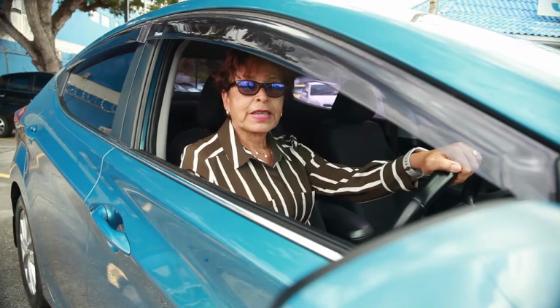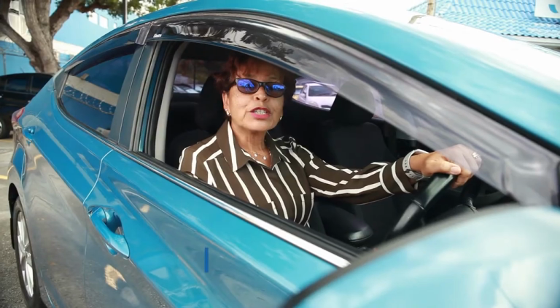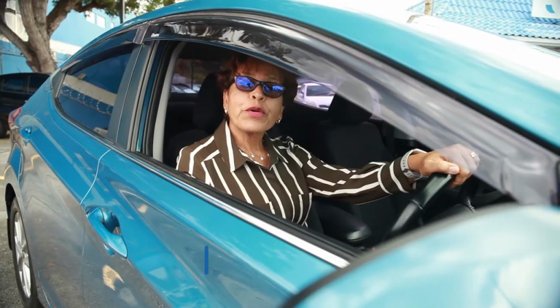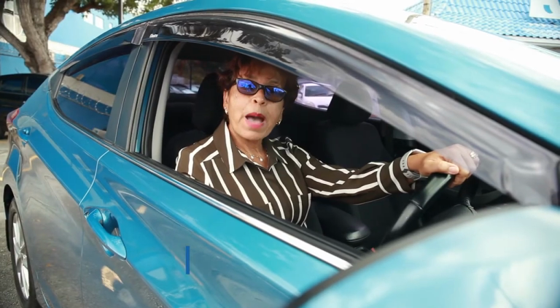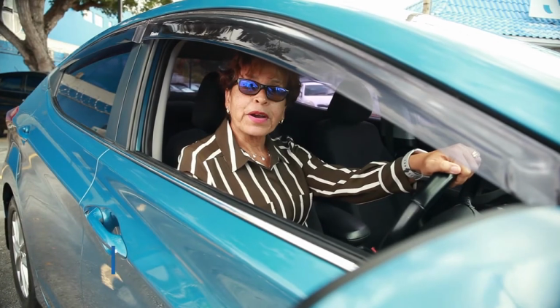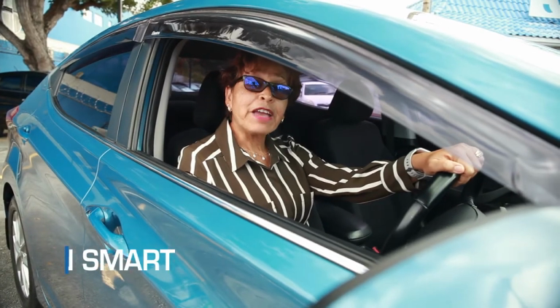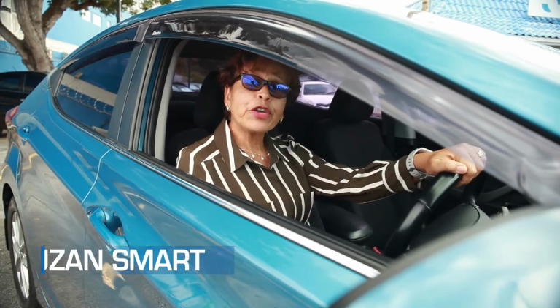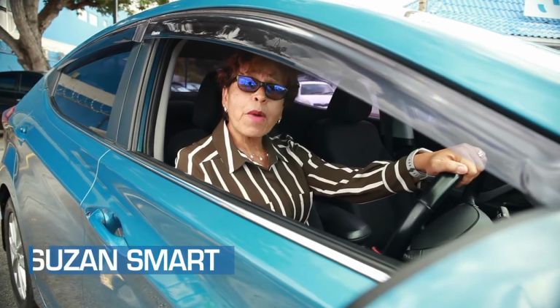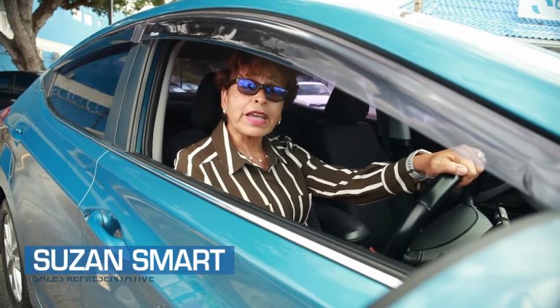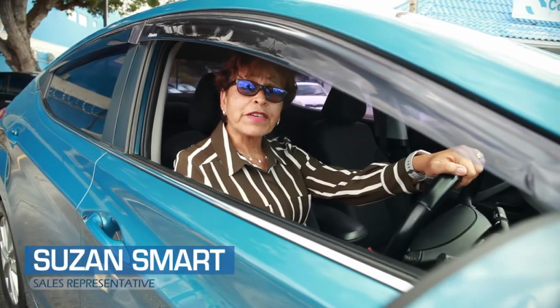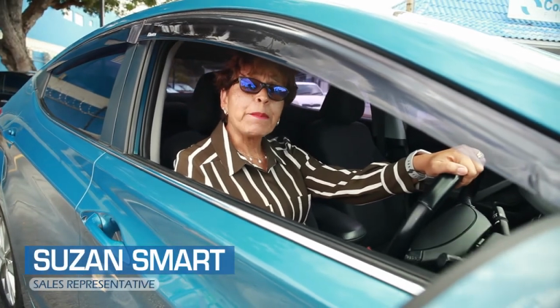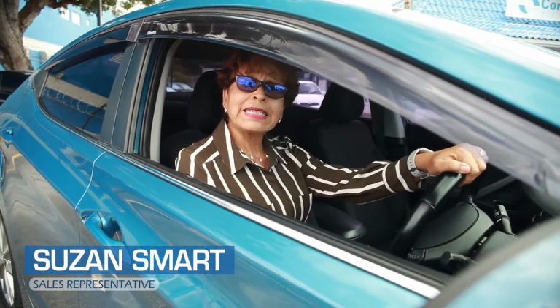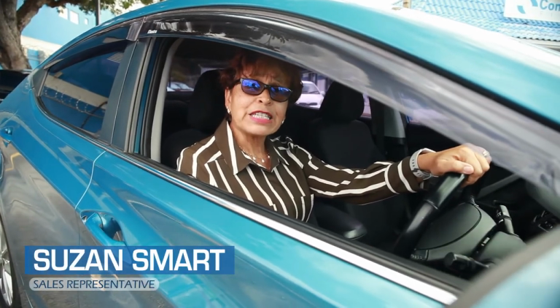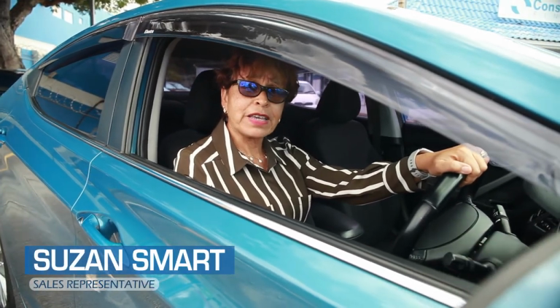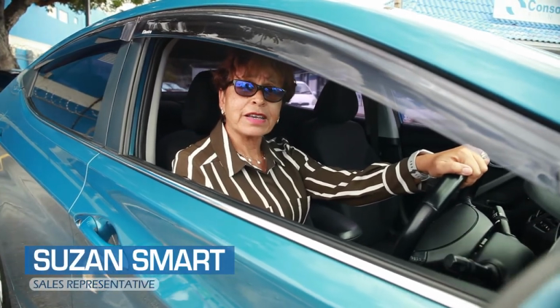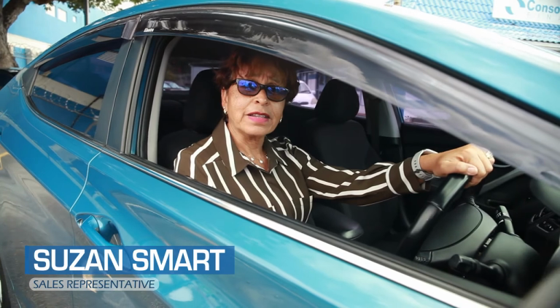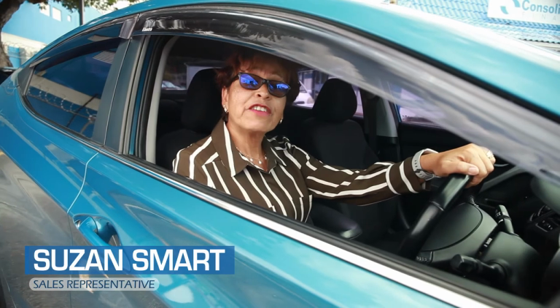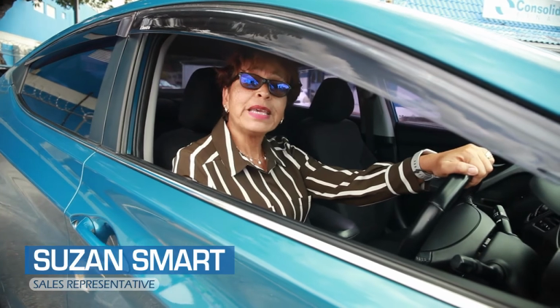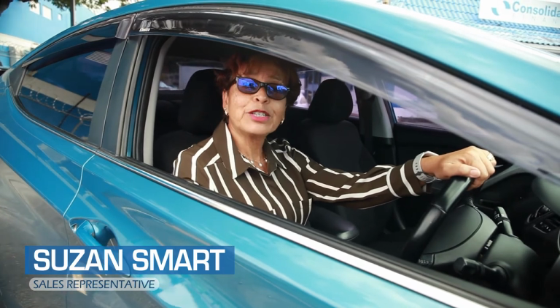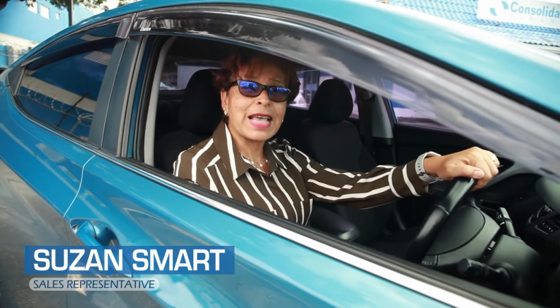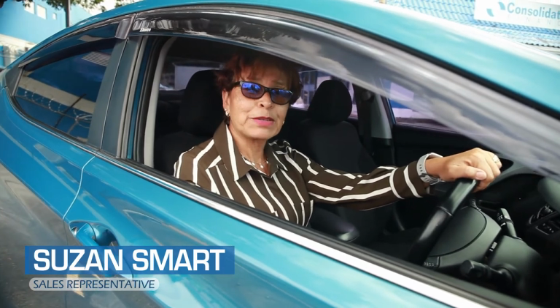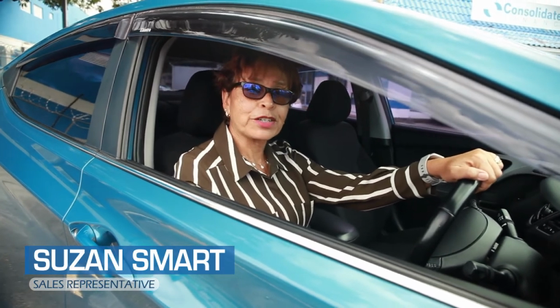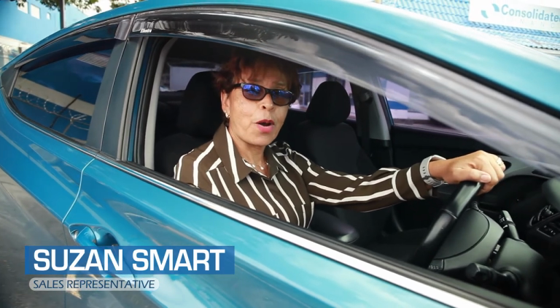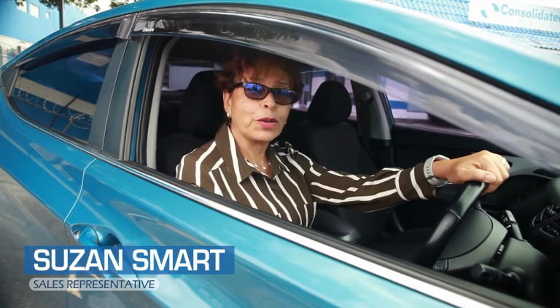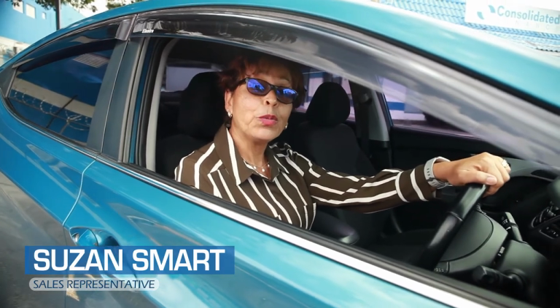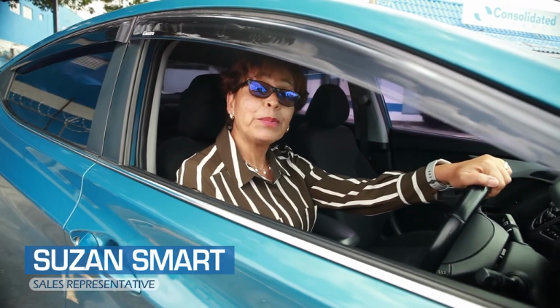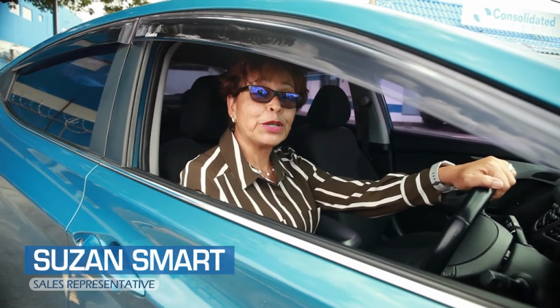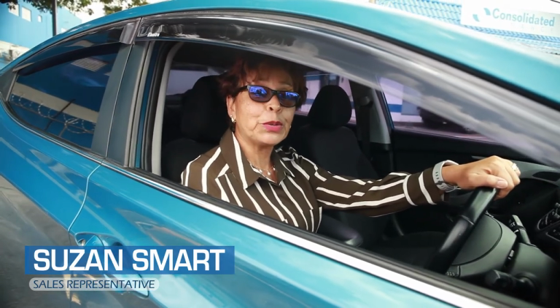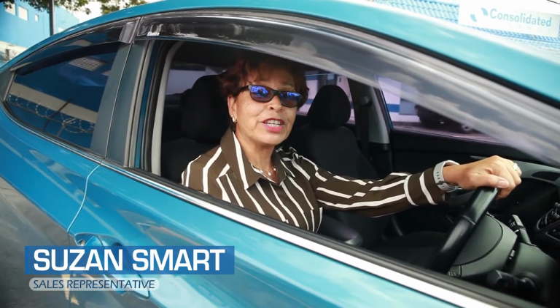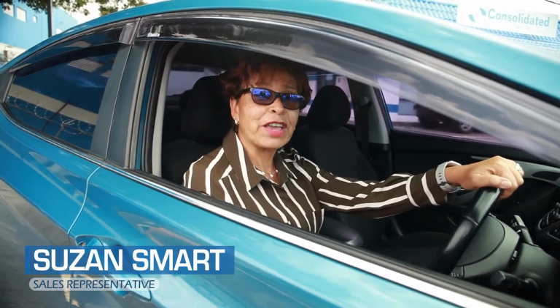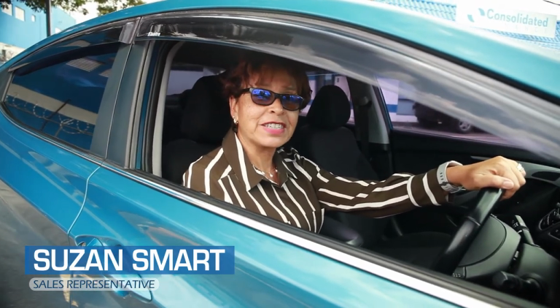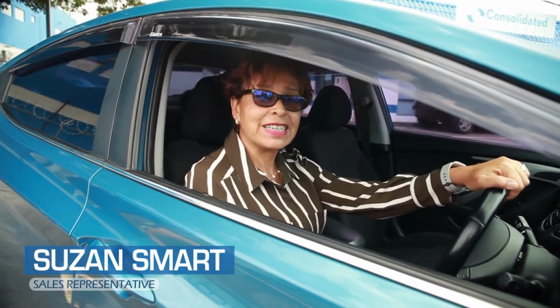So remember, if you're in the market for that mid-sized vehicle, give me, Suzanne Smart, a call. We put you in the driver's seat.